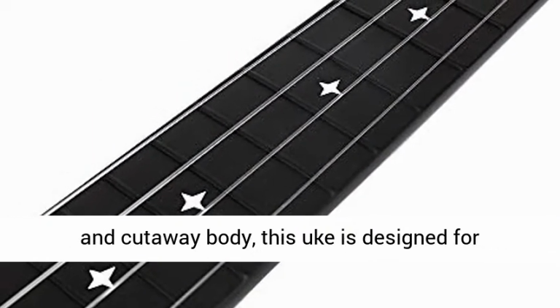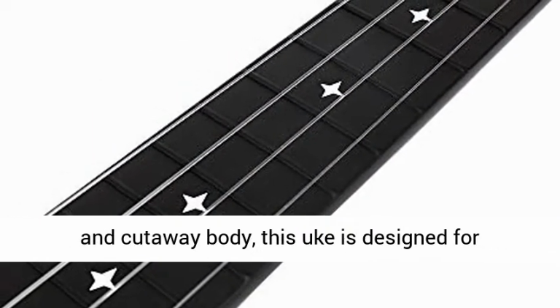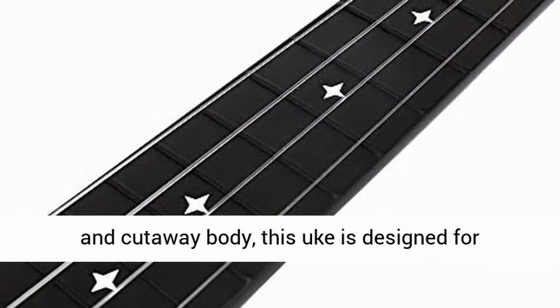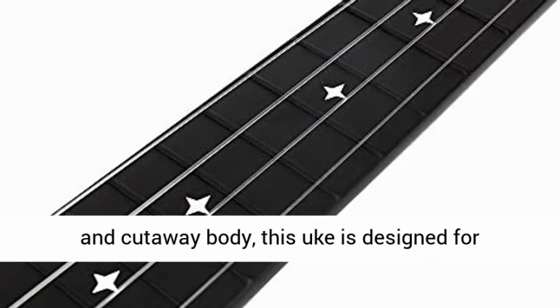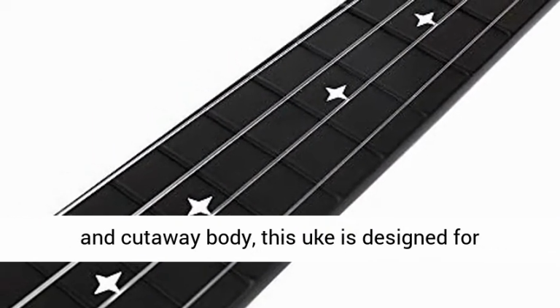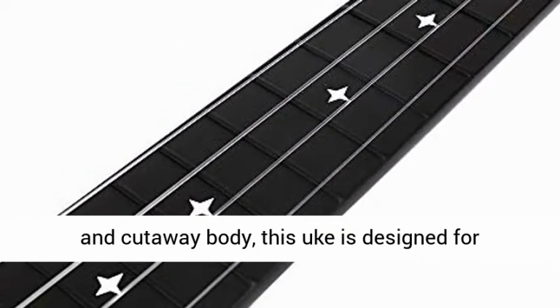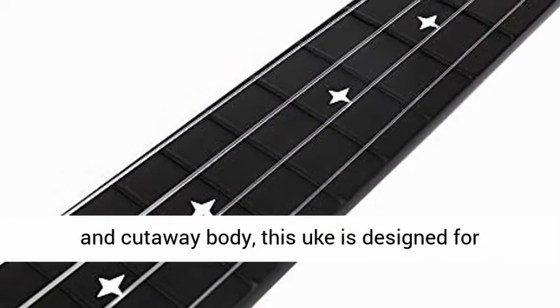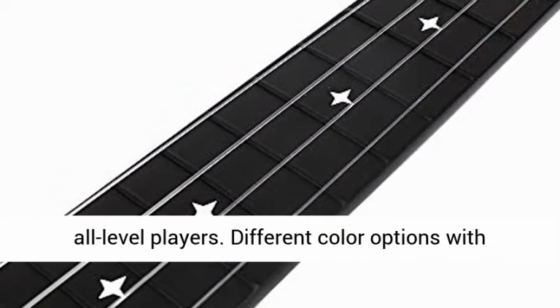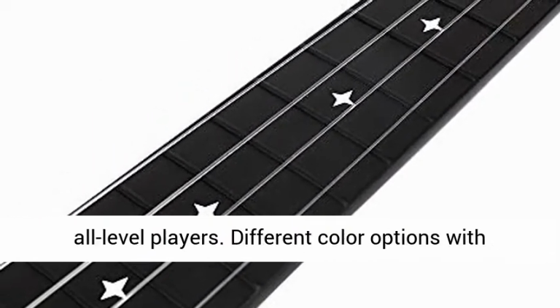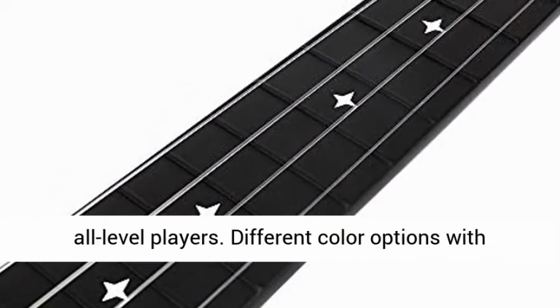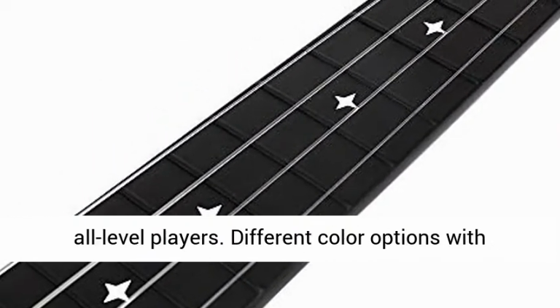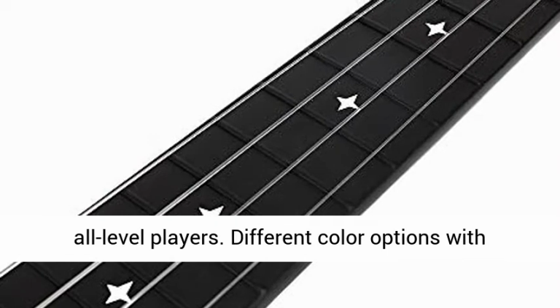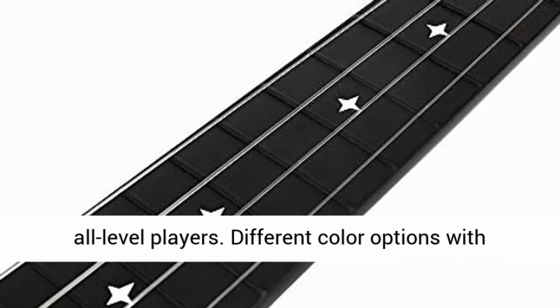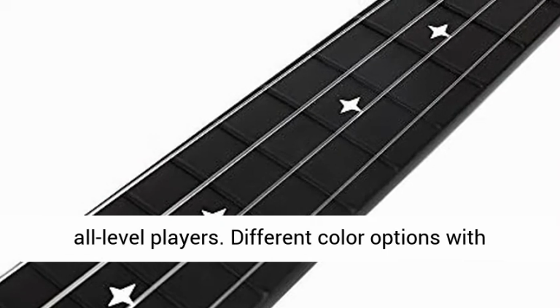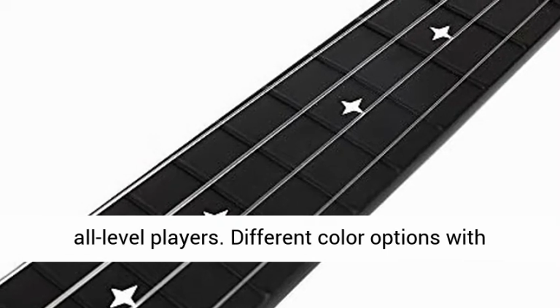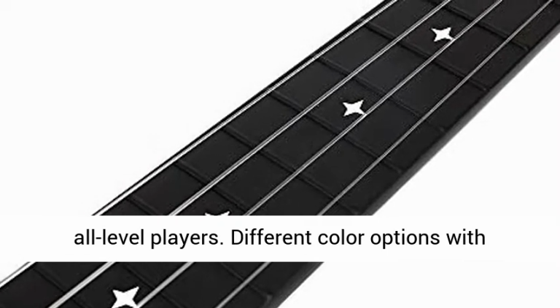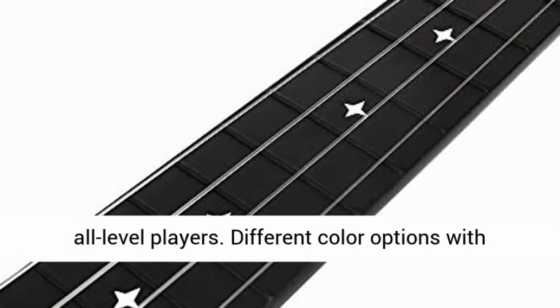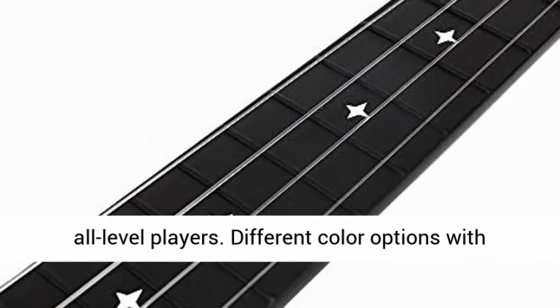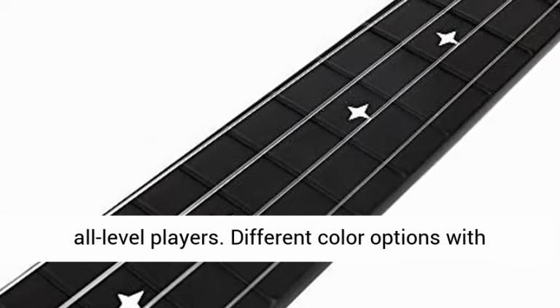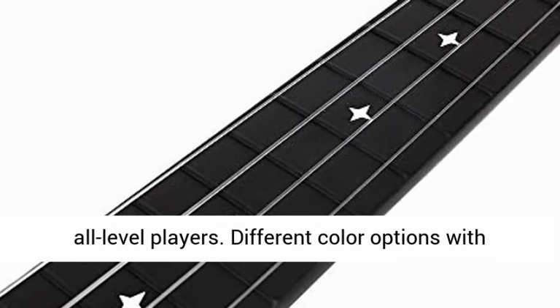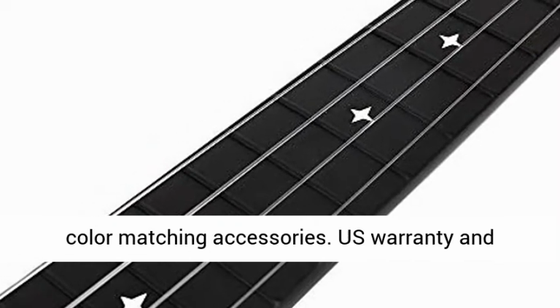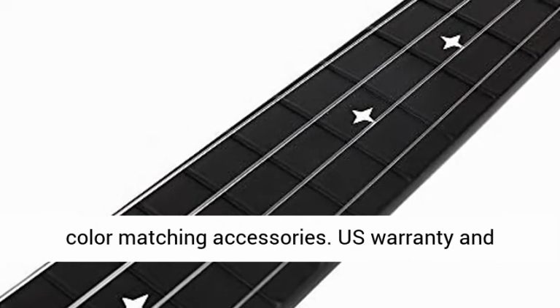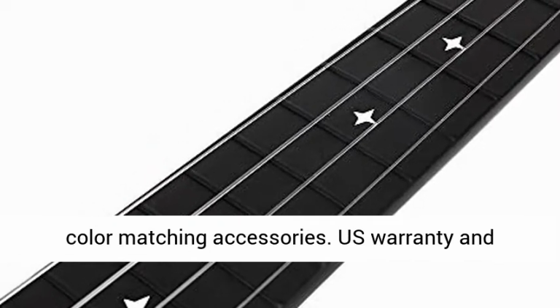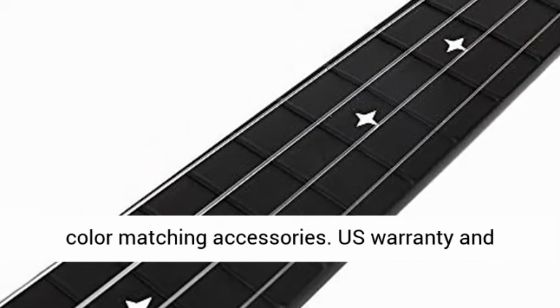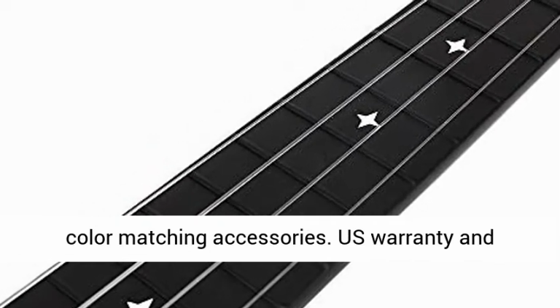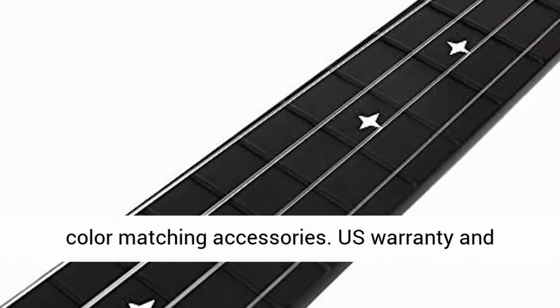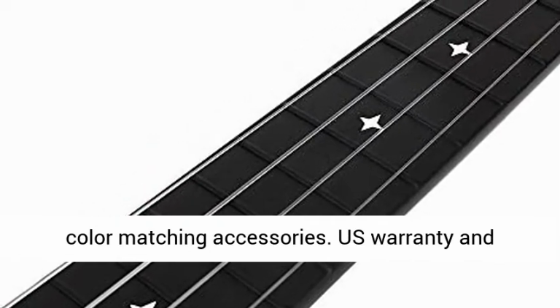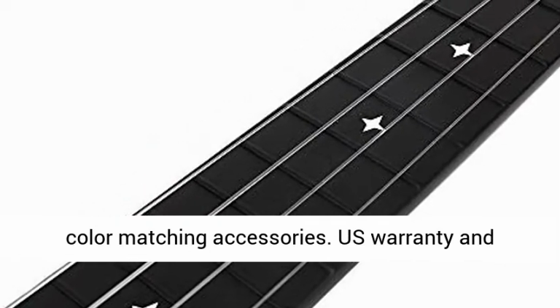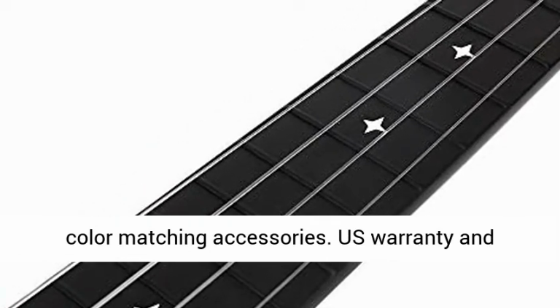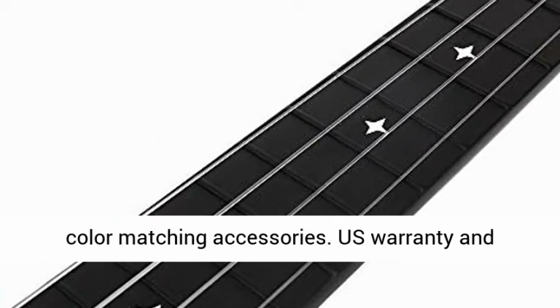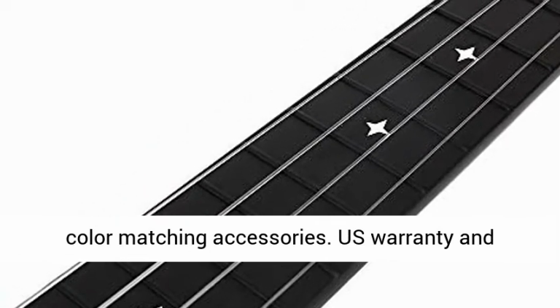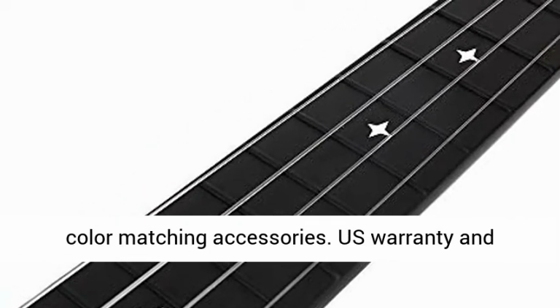With the arched back, radius fretboard and cutaway body, this uke is designed for all level players. Different color options with color matching accessories.